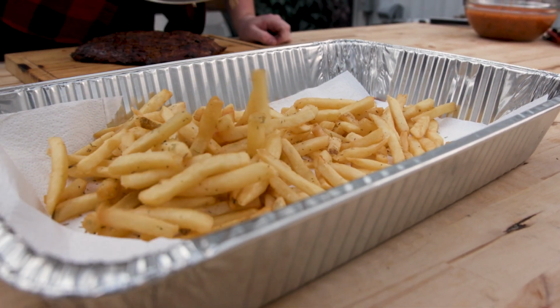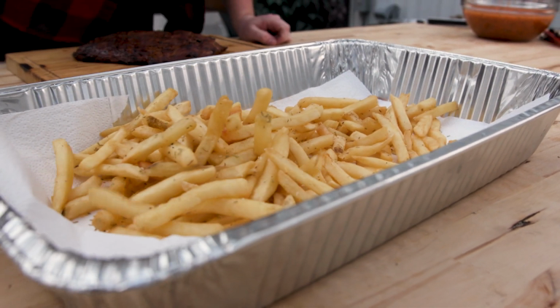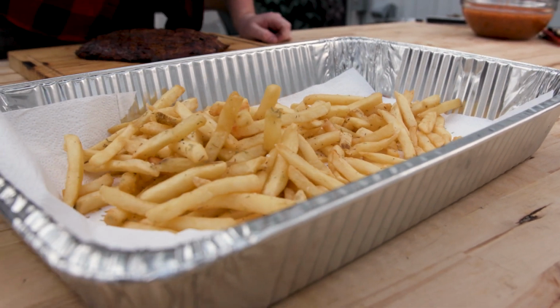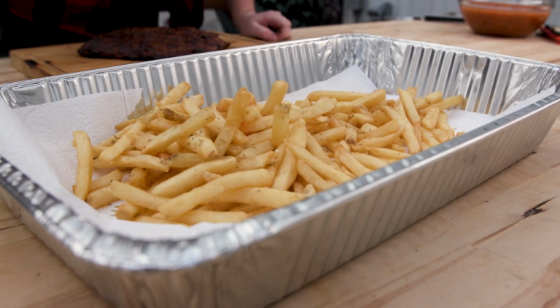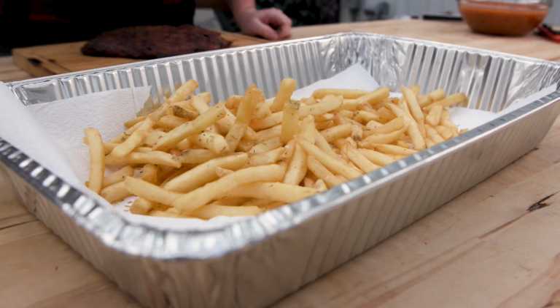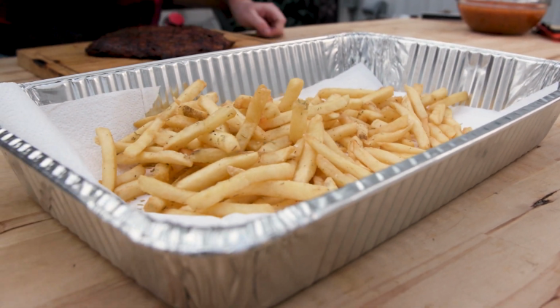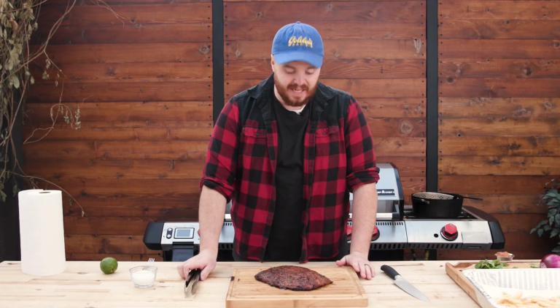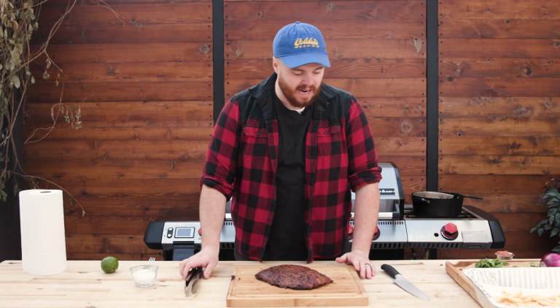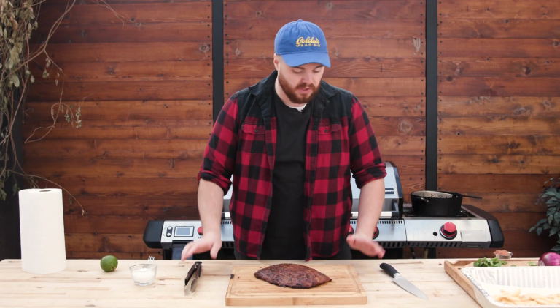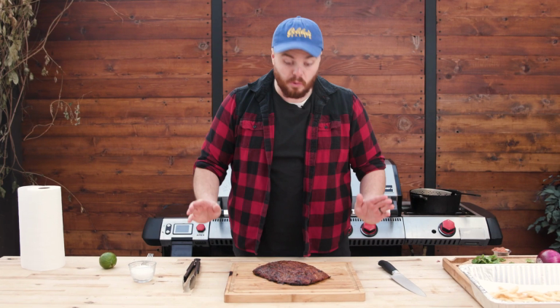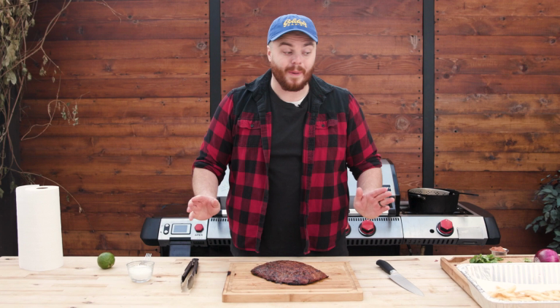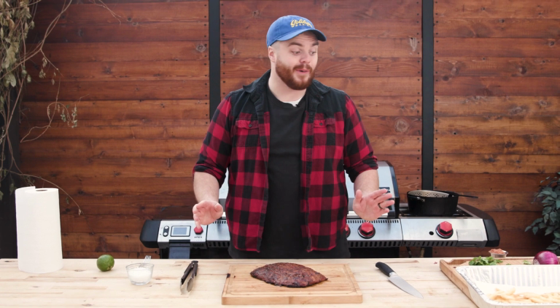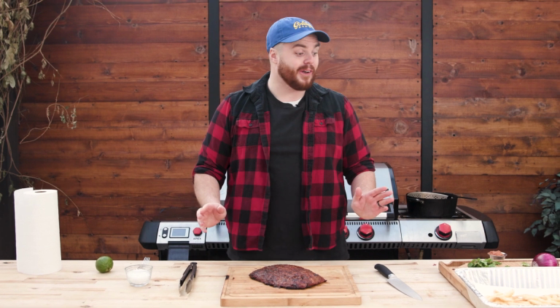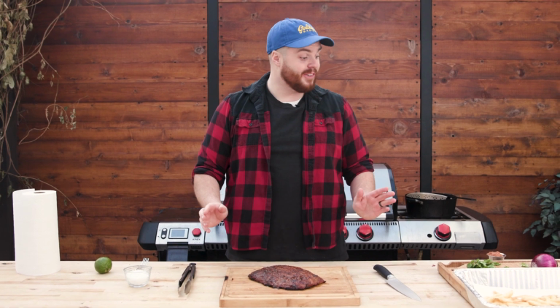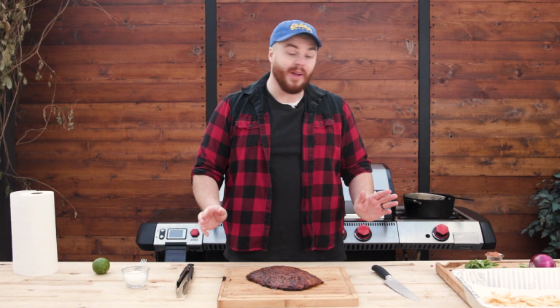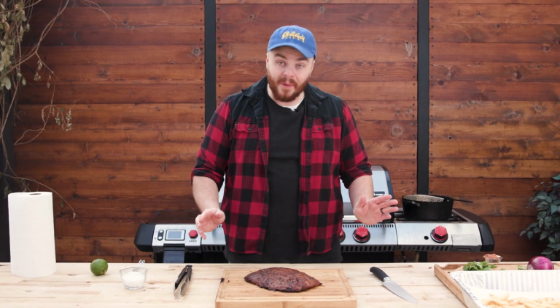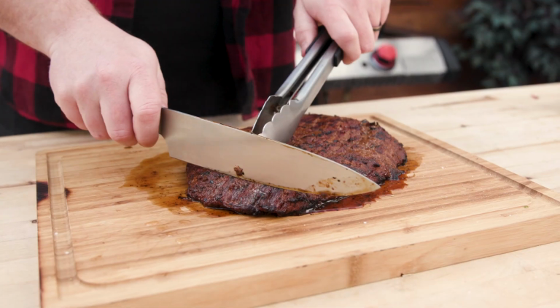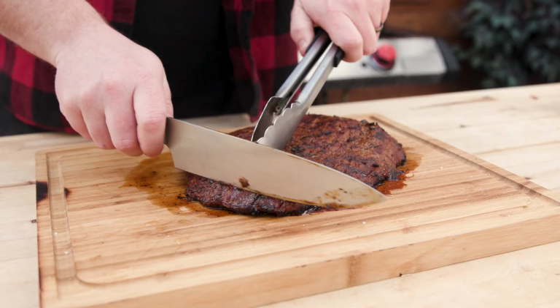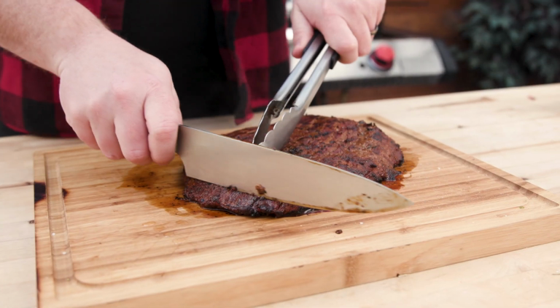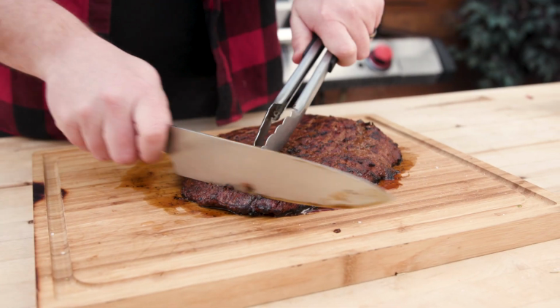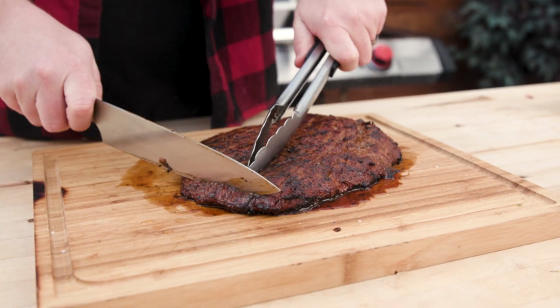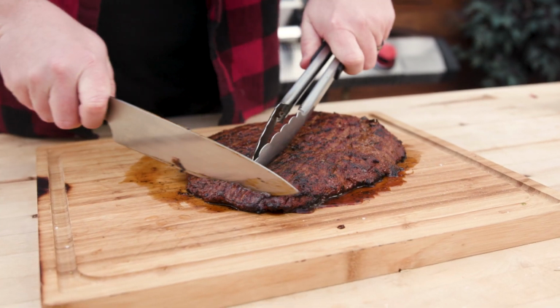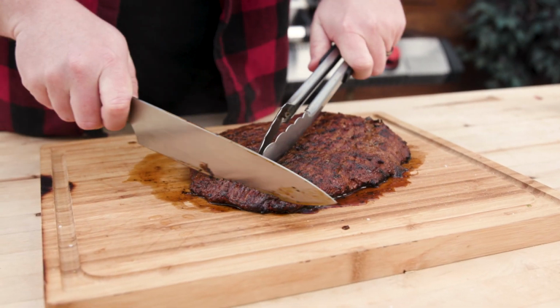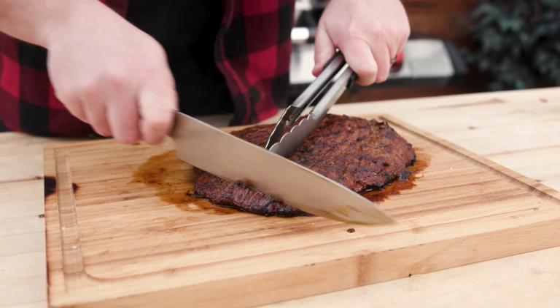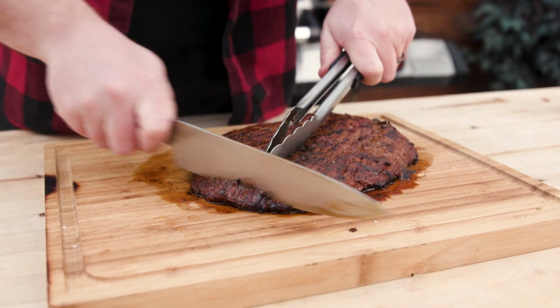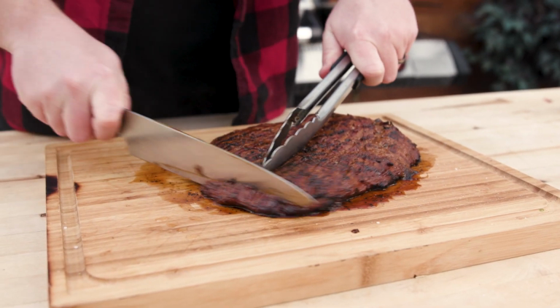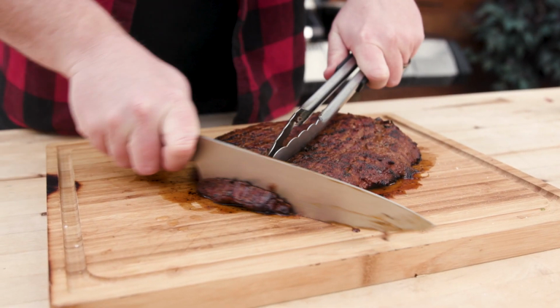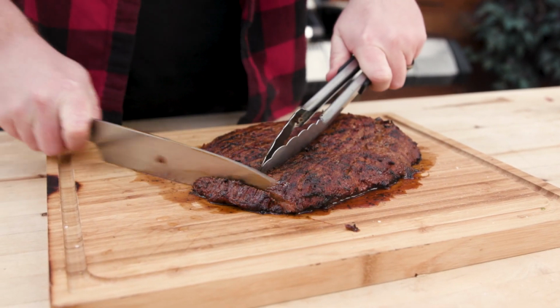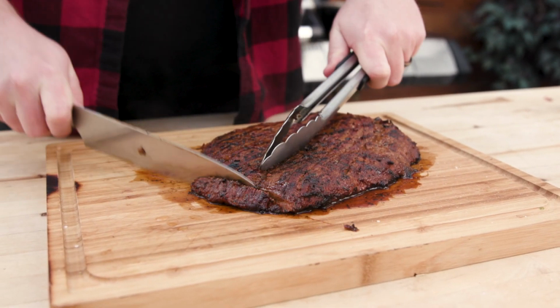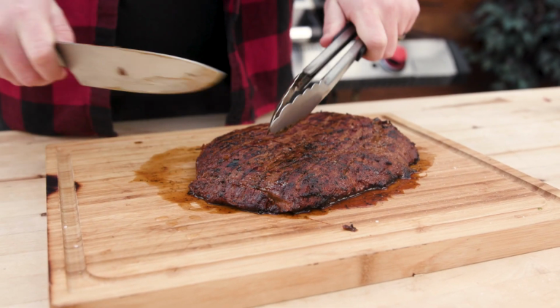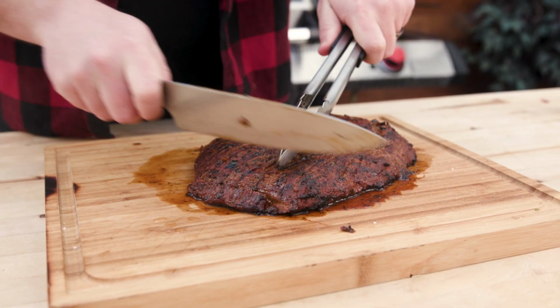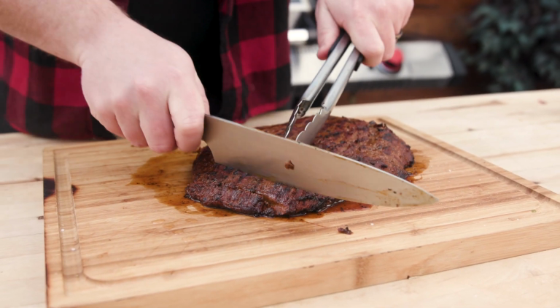We've had this resting for about 10 minutes now, so I think we're about ready to cut into it. We're cutting exactly against the grain.